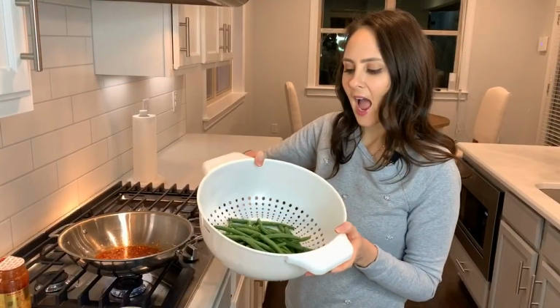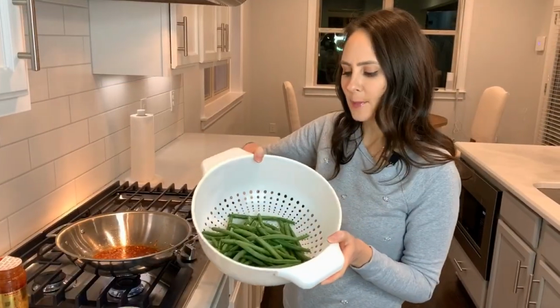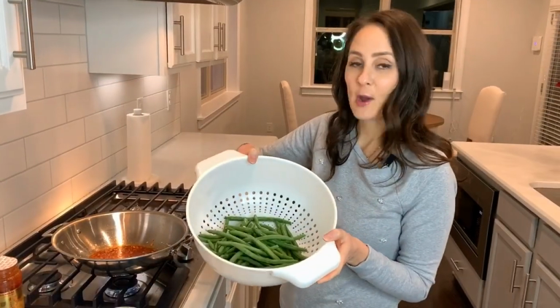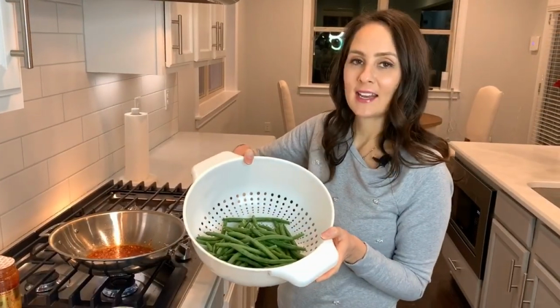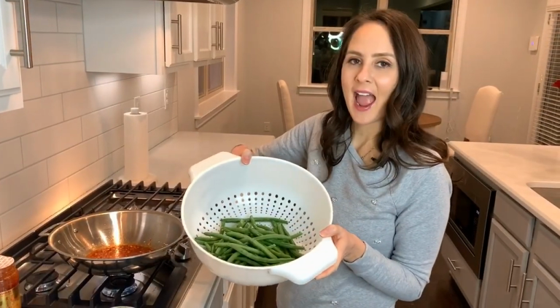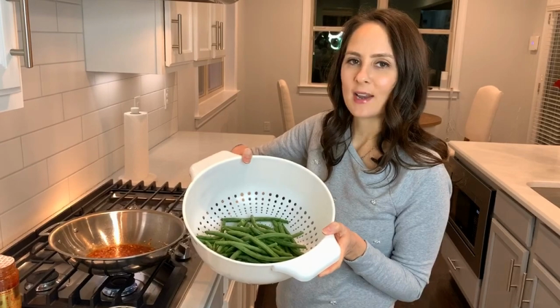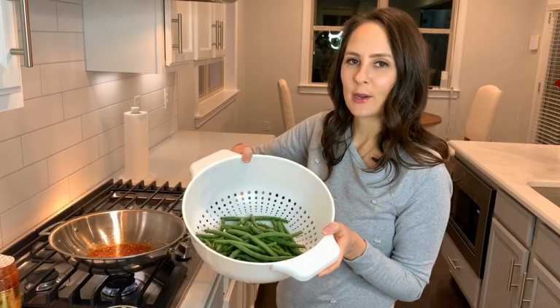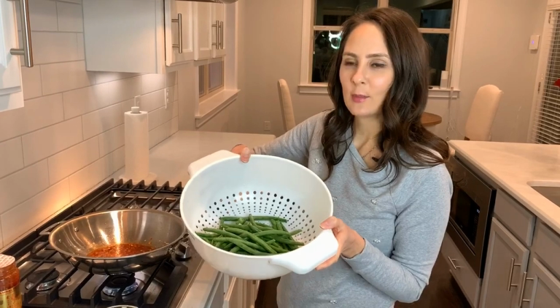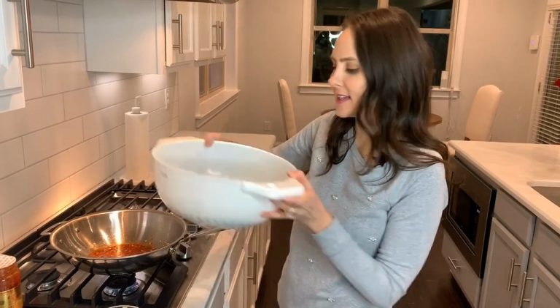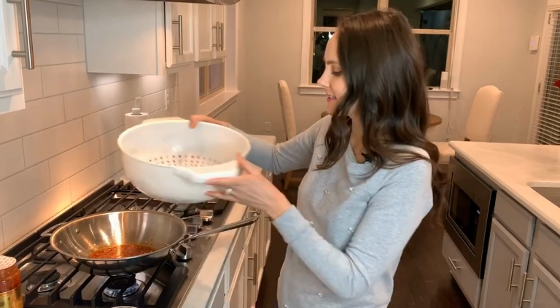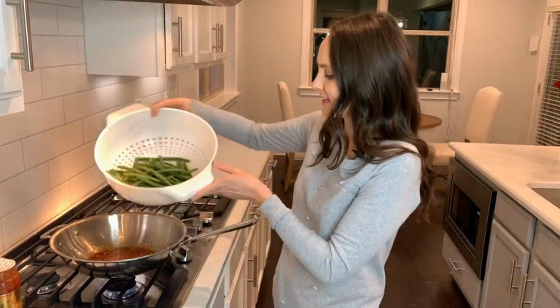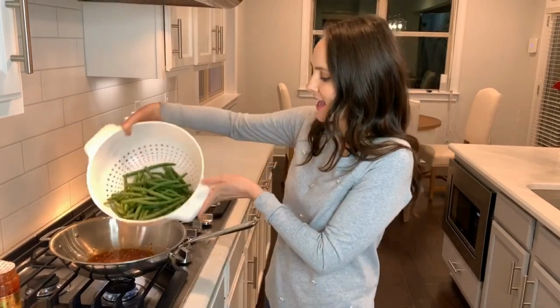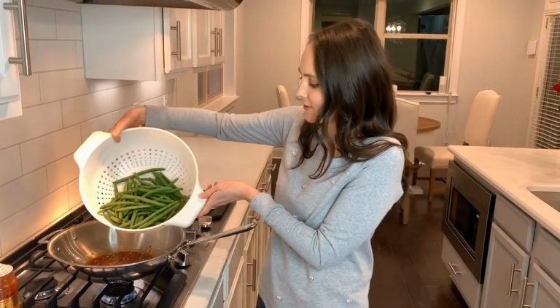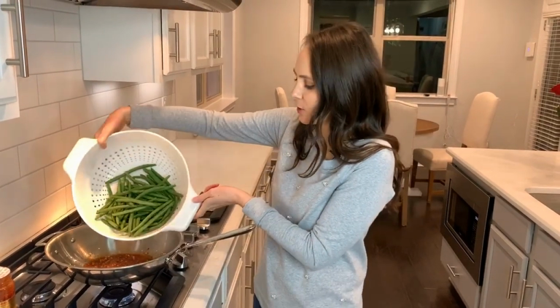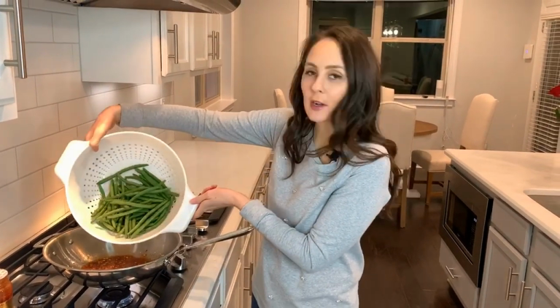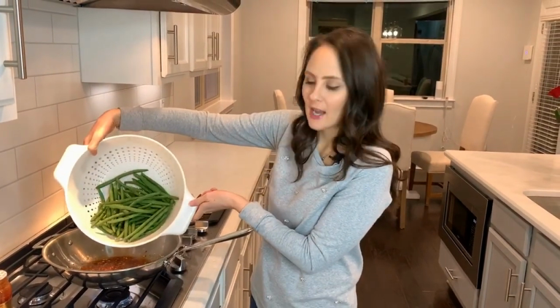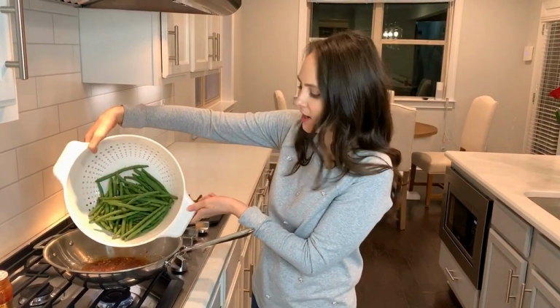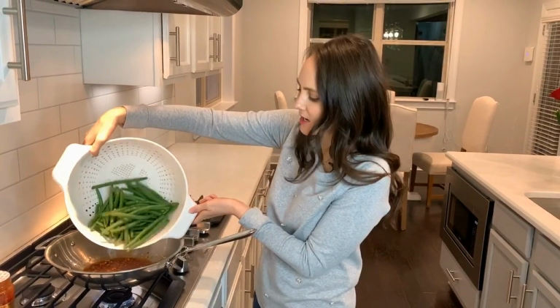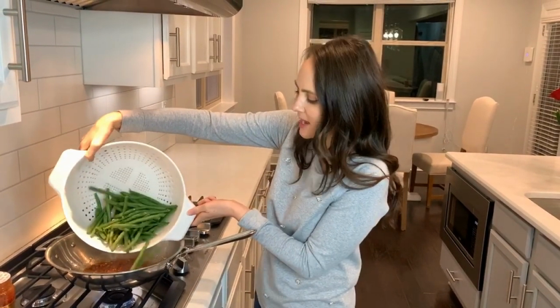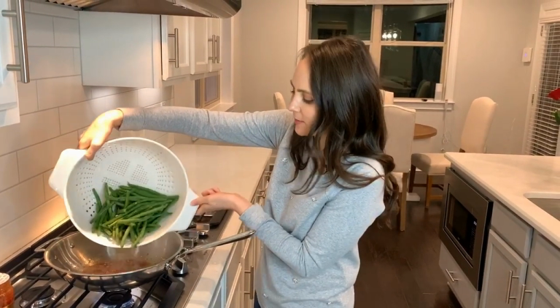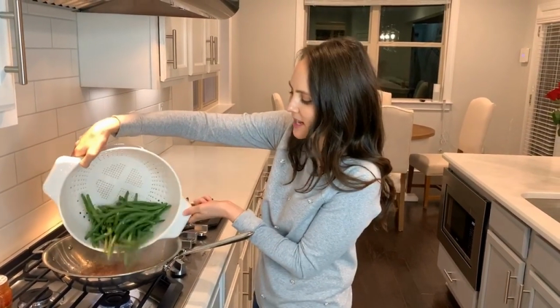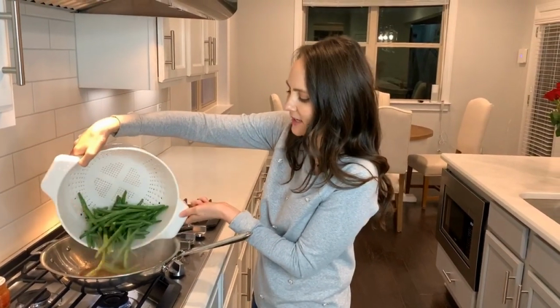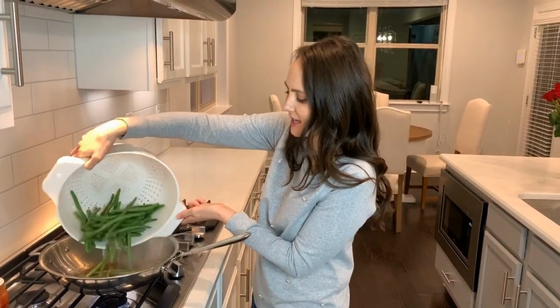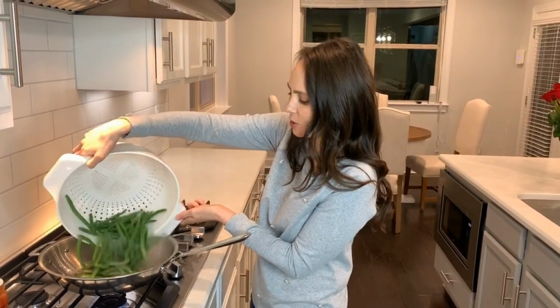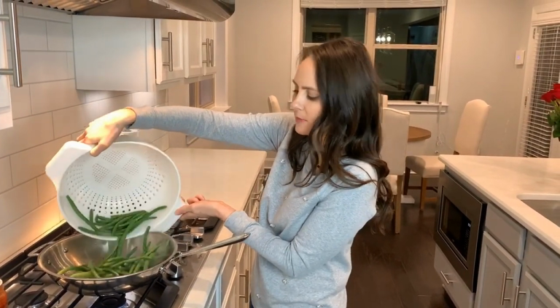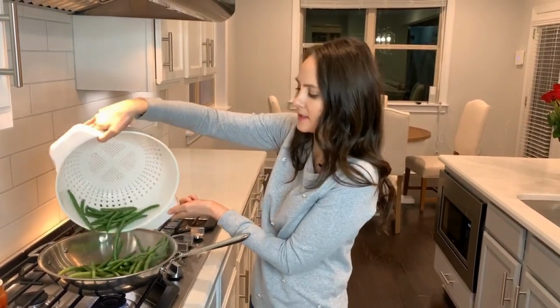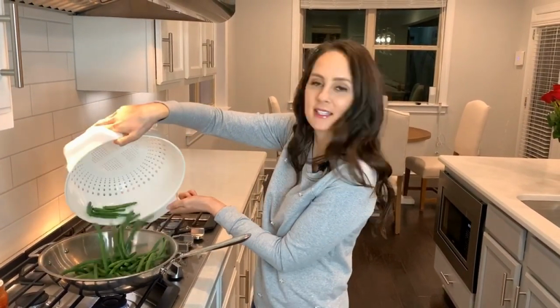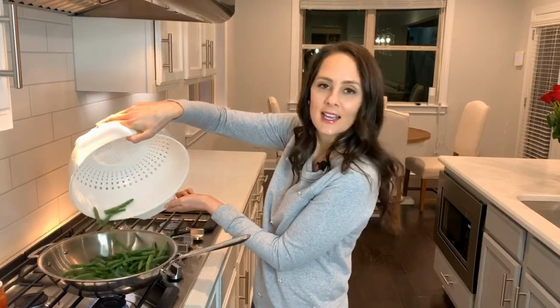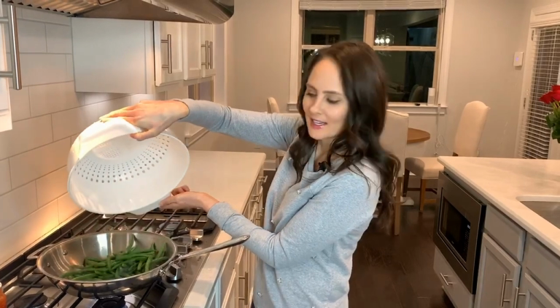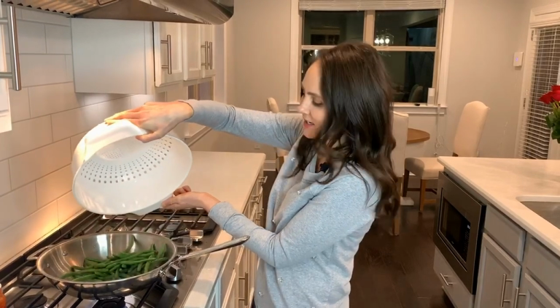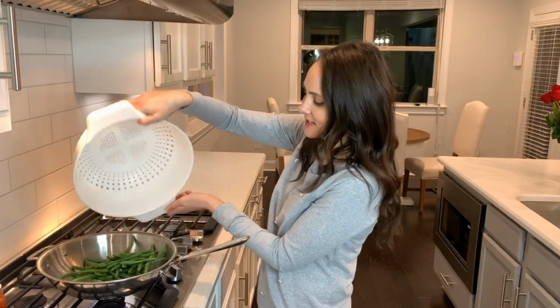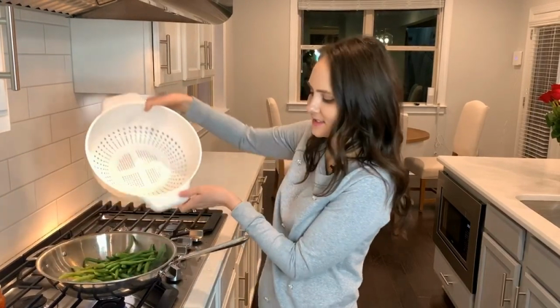I'm going to go ahead and add in my green beans. And if you're wondering how I came up with the name Kicking Green Beans, here it is.